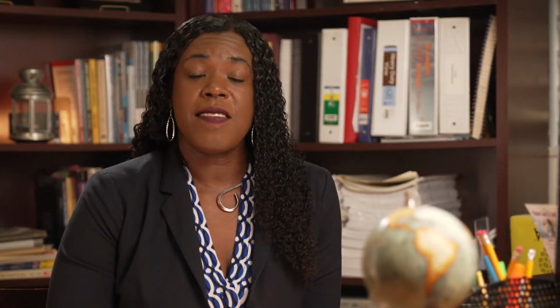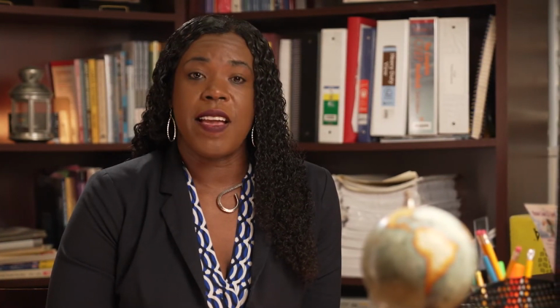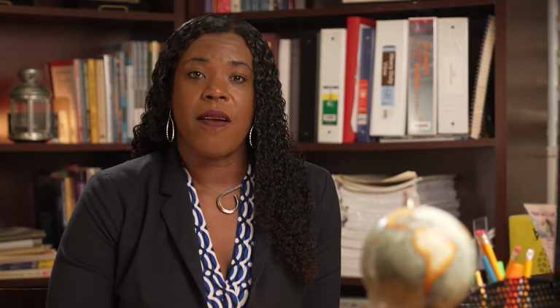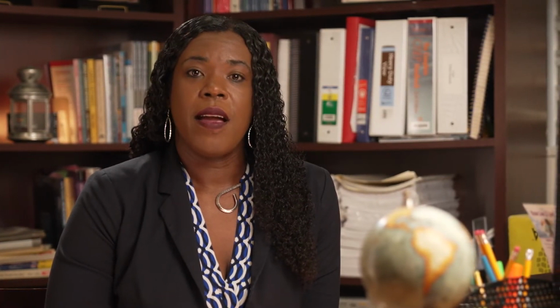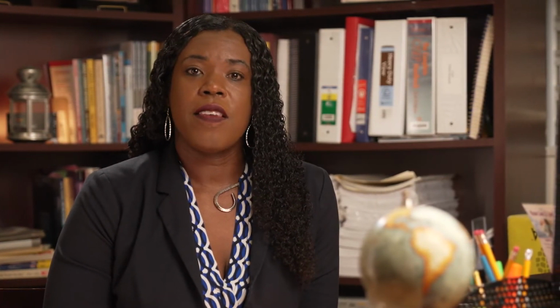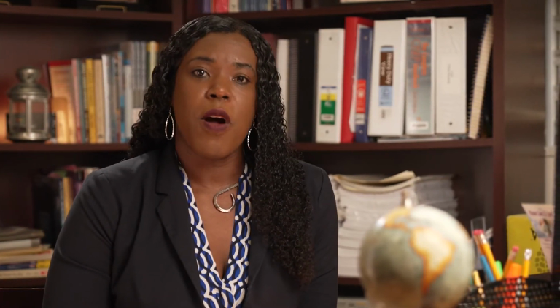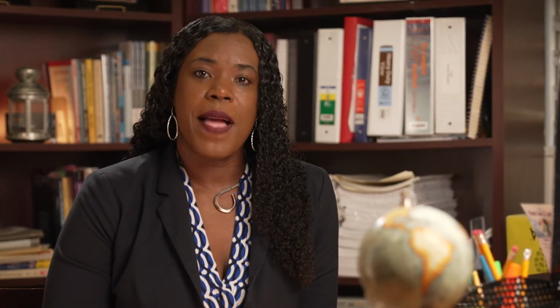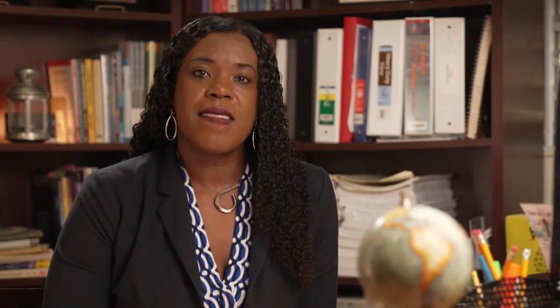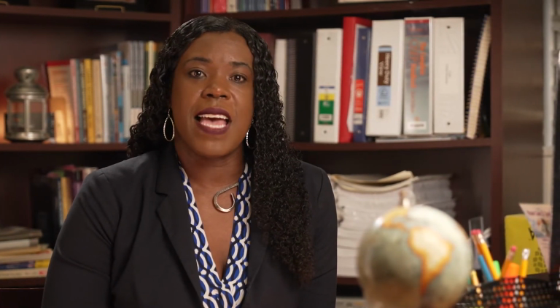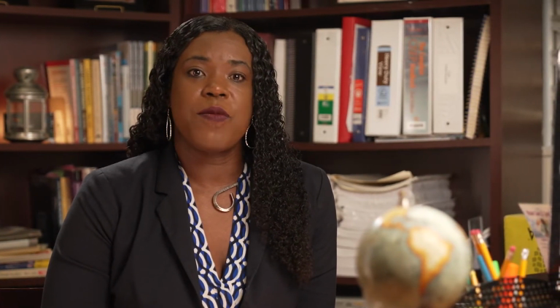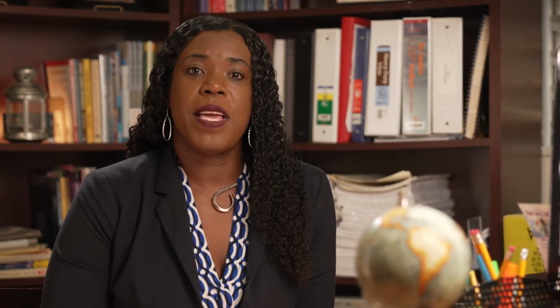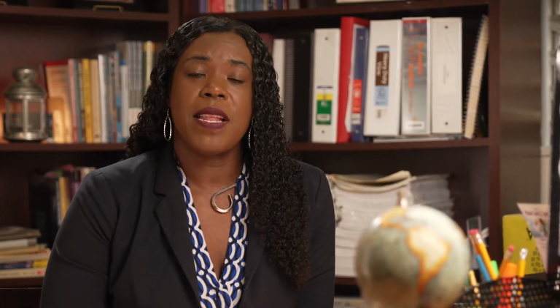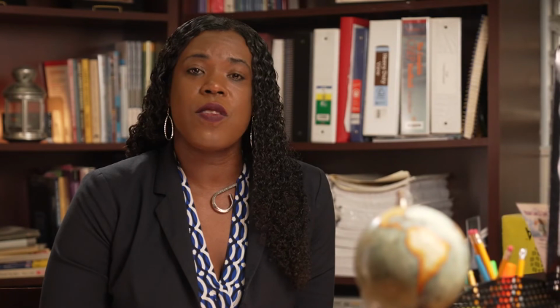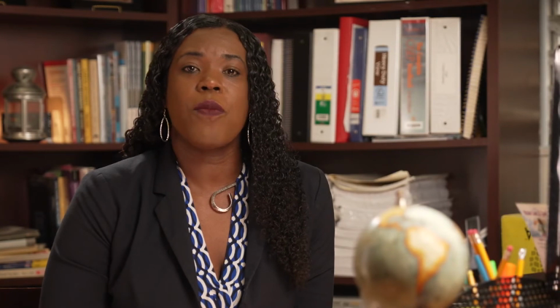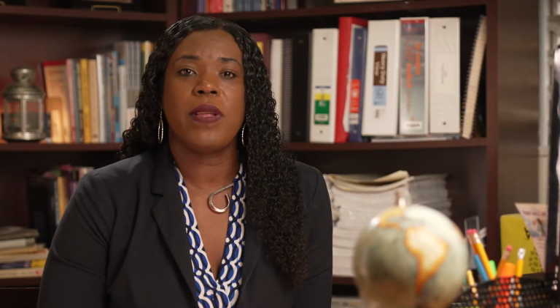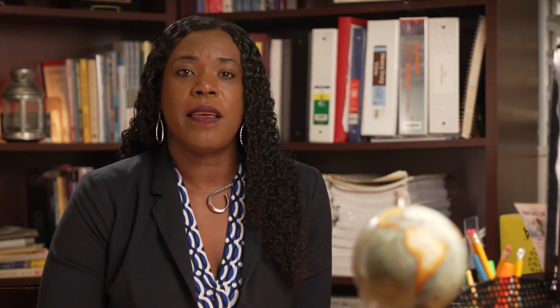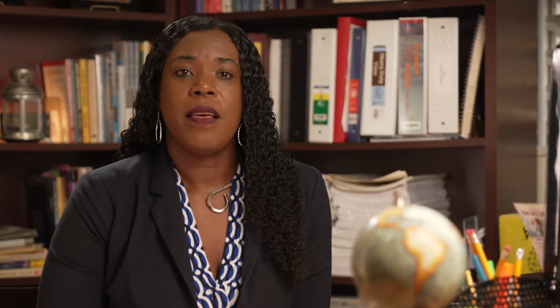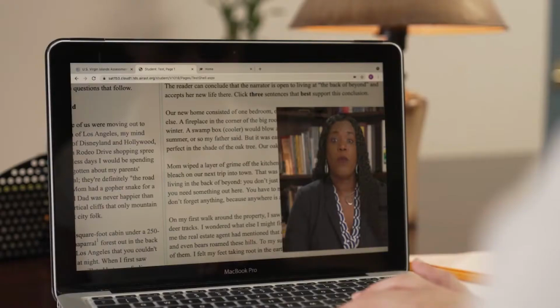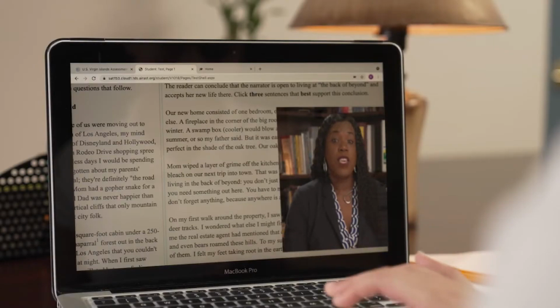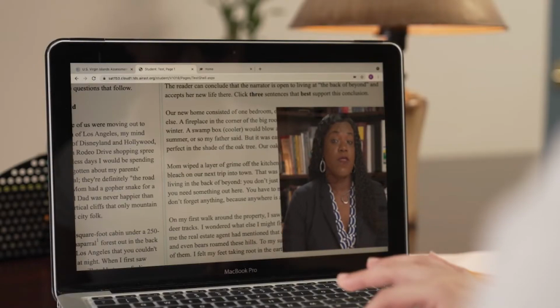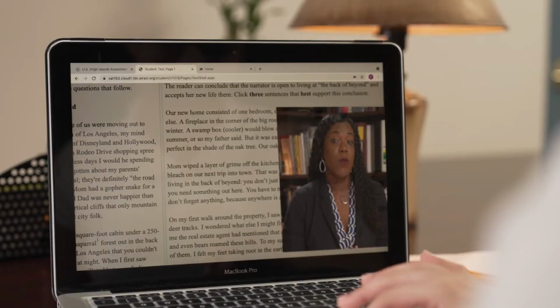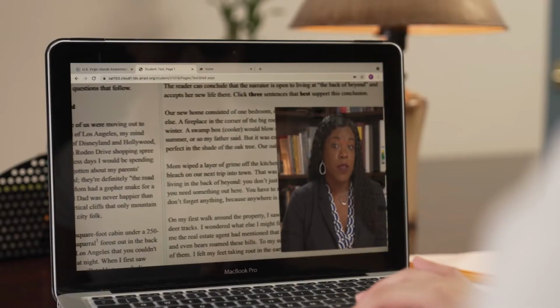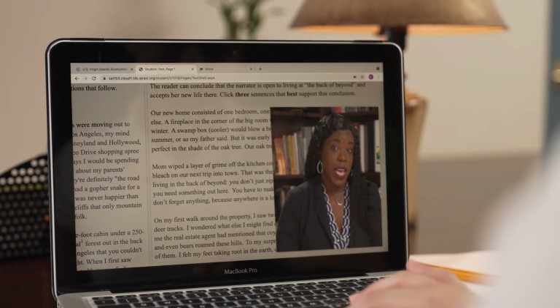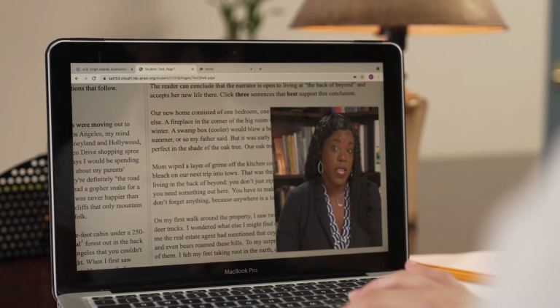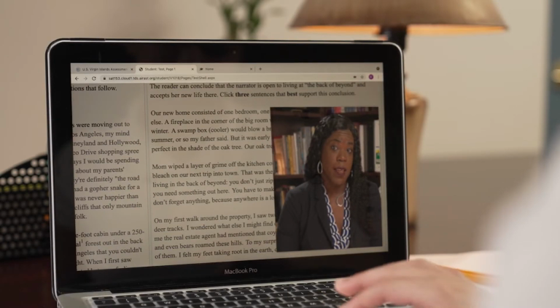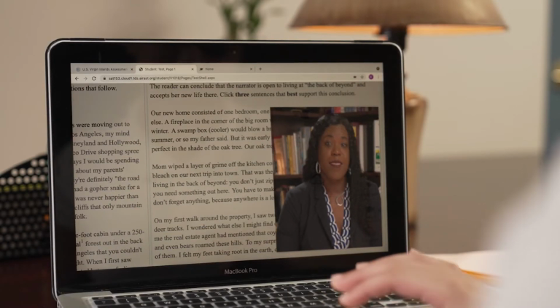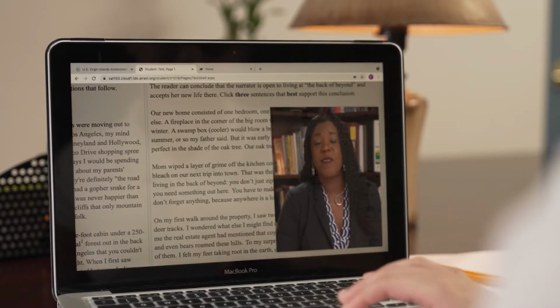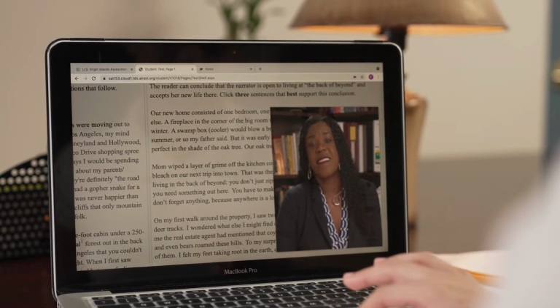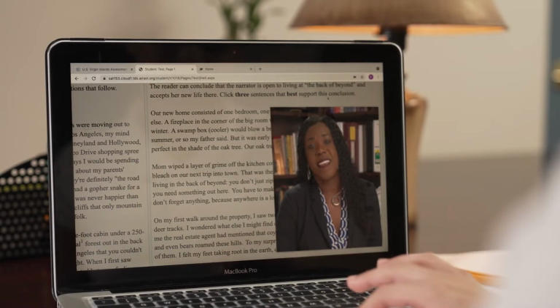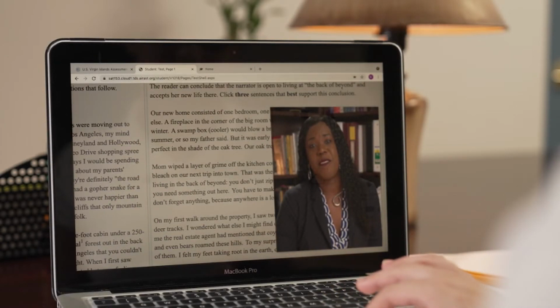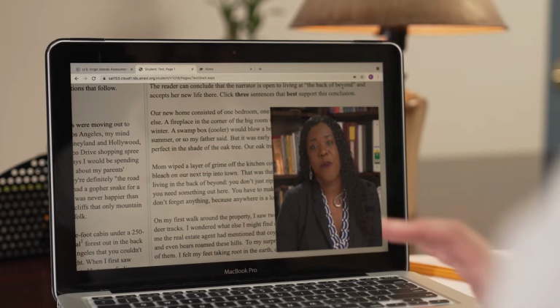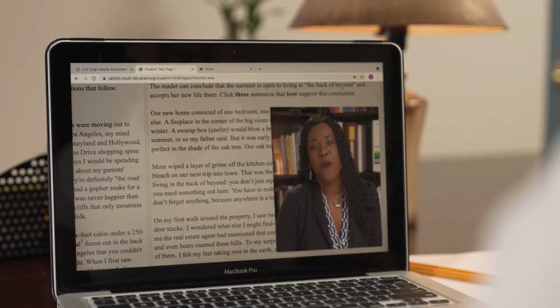This year, the Smarter Balanced tests will be administered remotely, with teachers in one location and students testing from home.